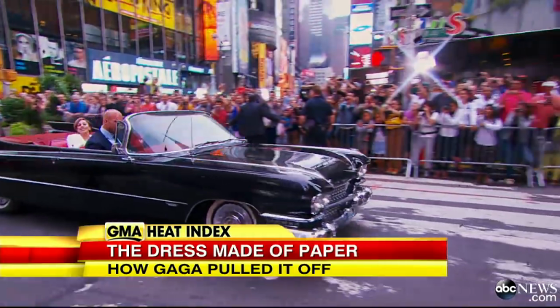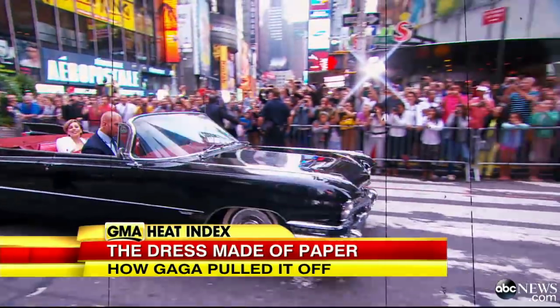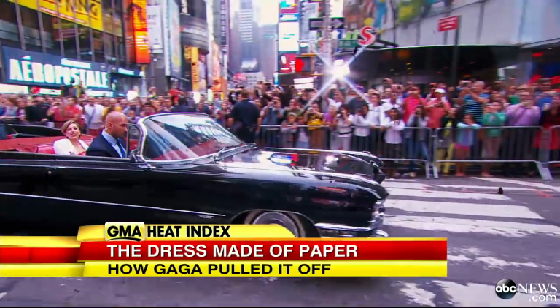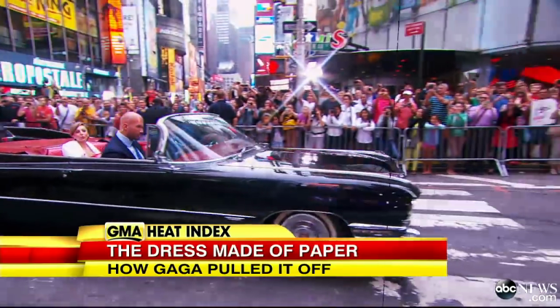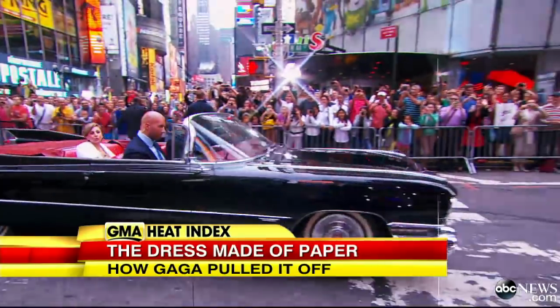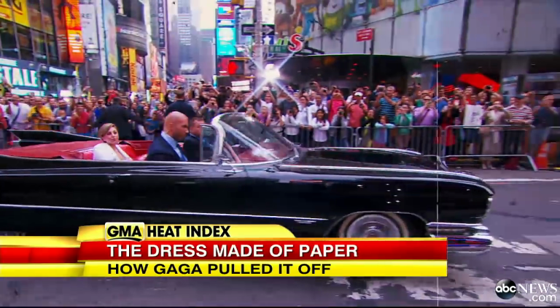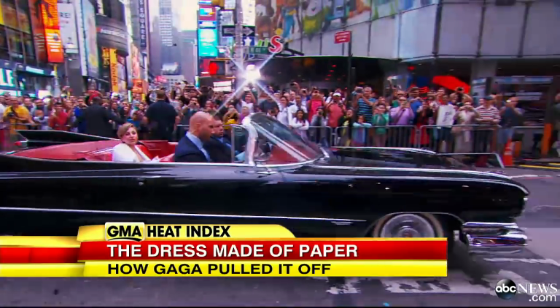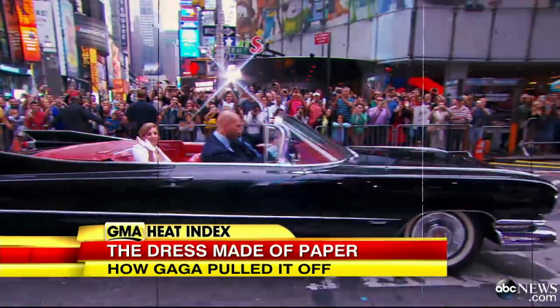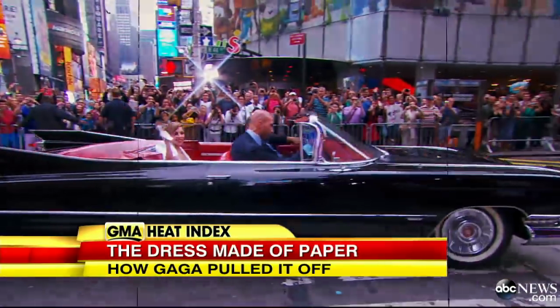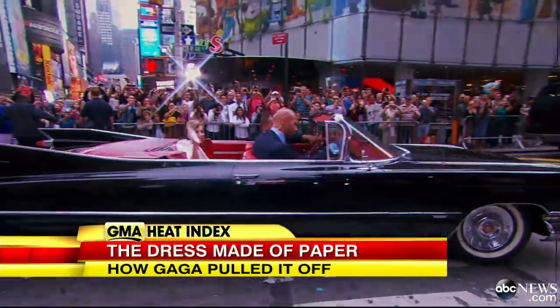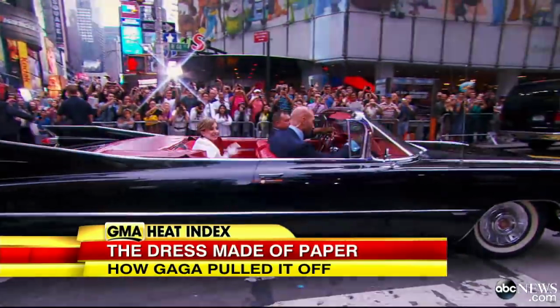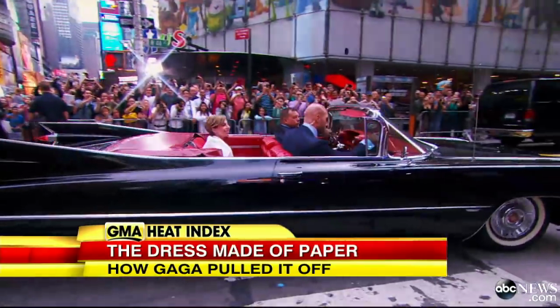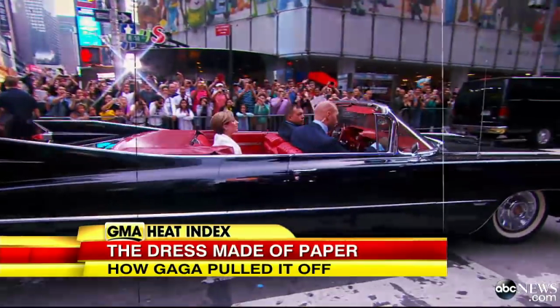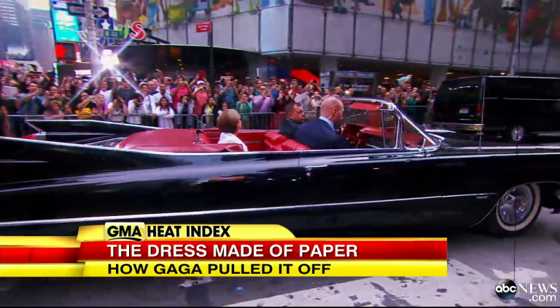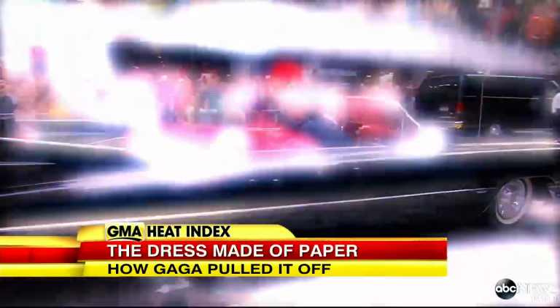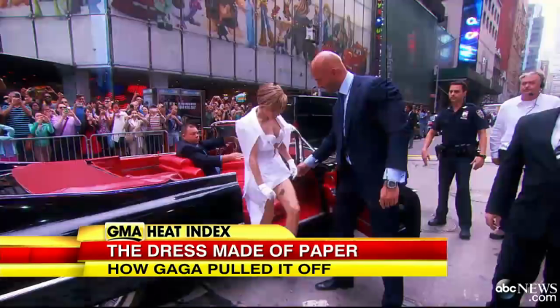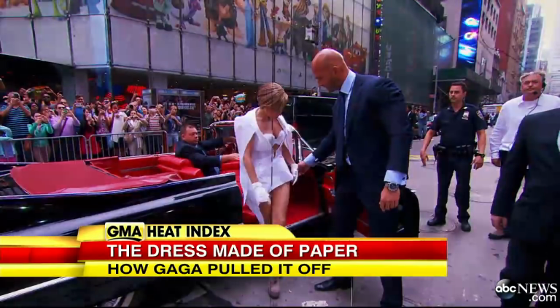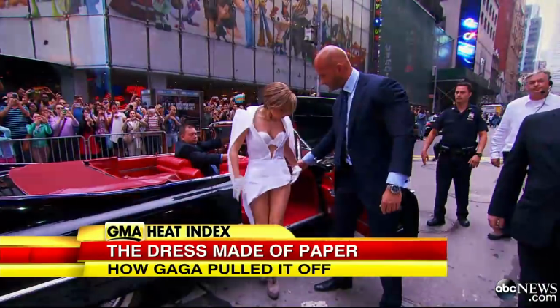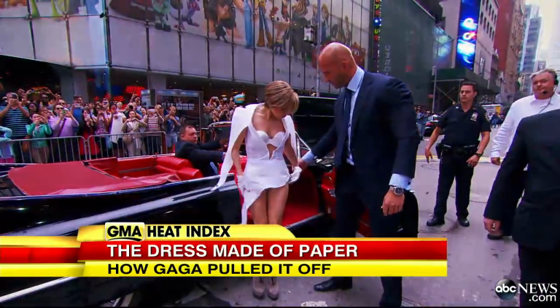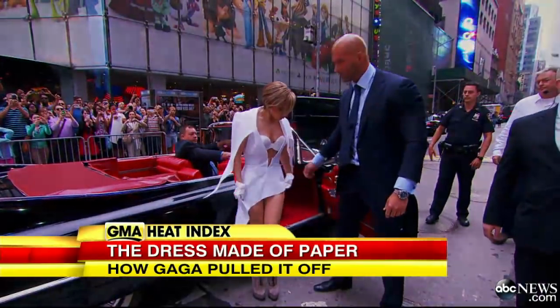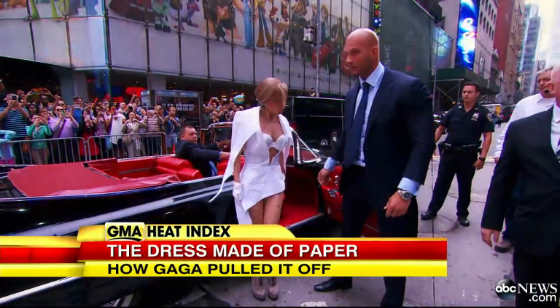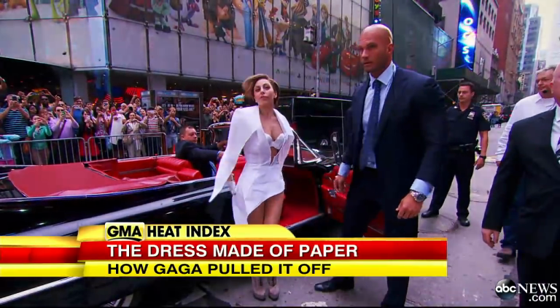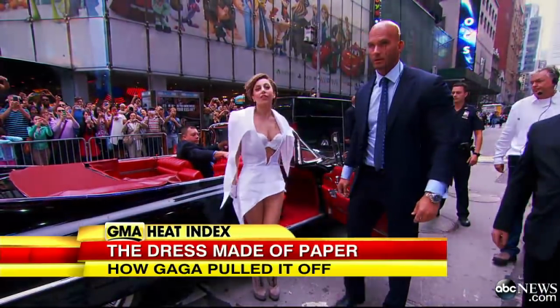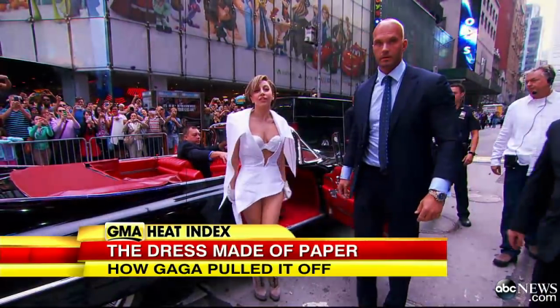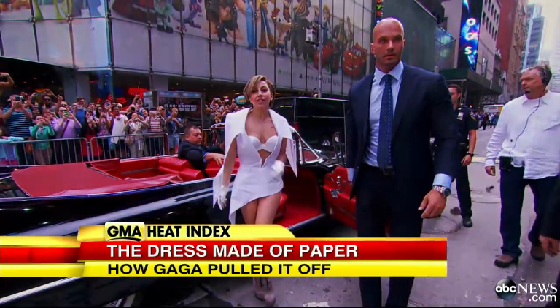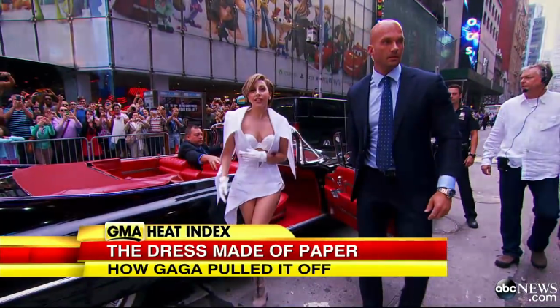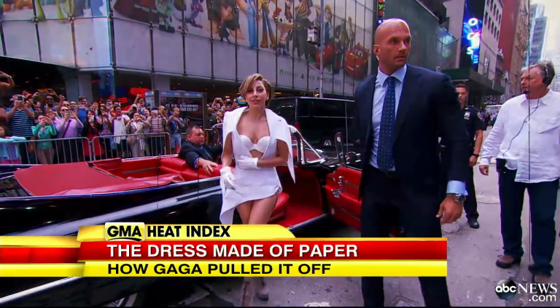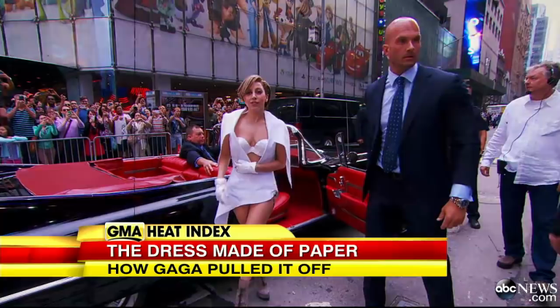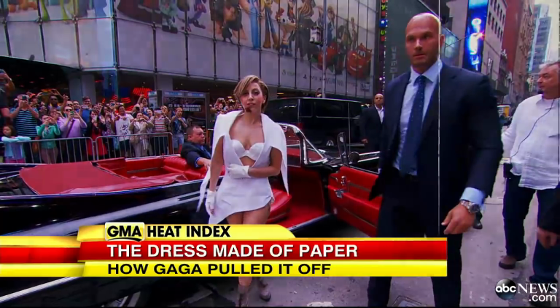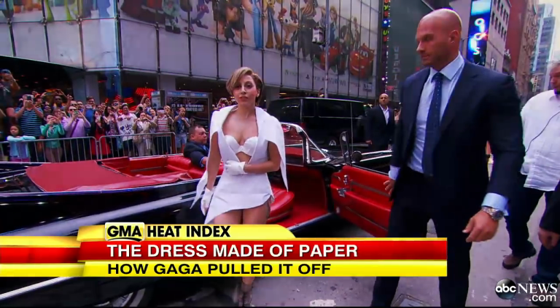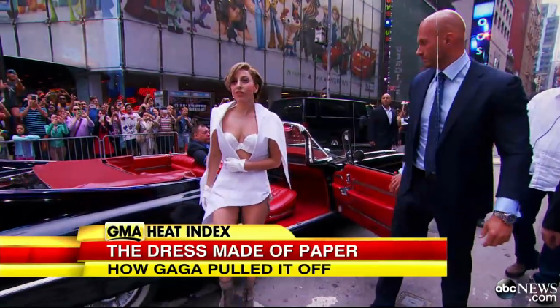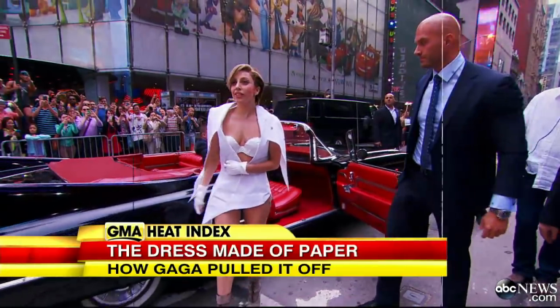It all said old Hollywood glamour — the car, the hair, the makeup. But the dress? That was all Gaga.